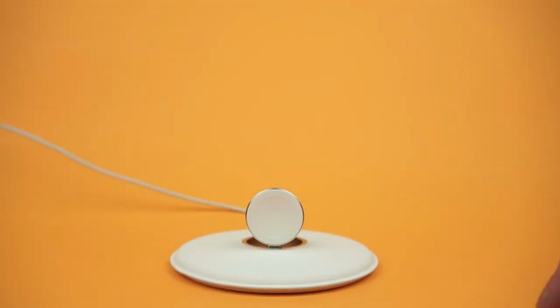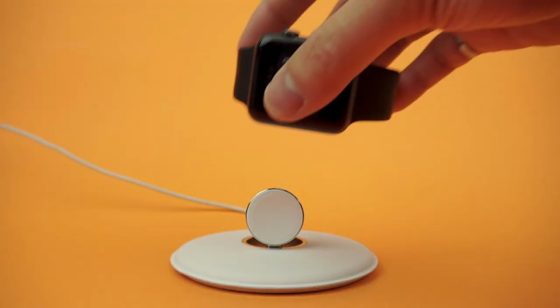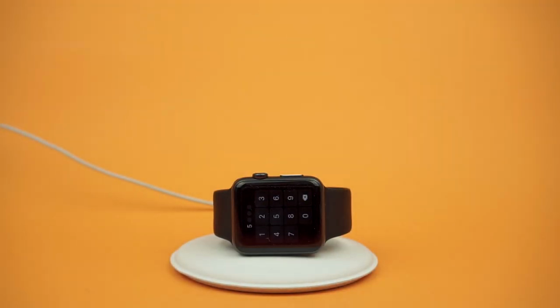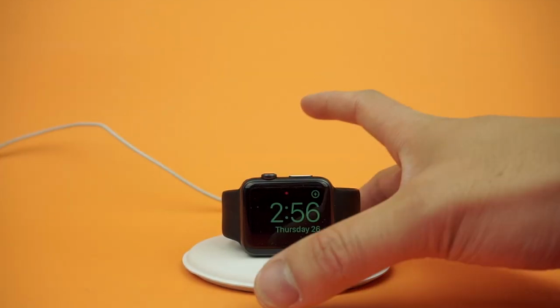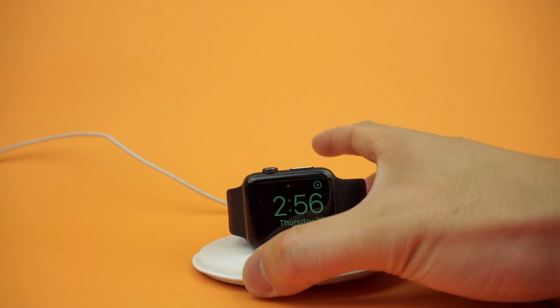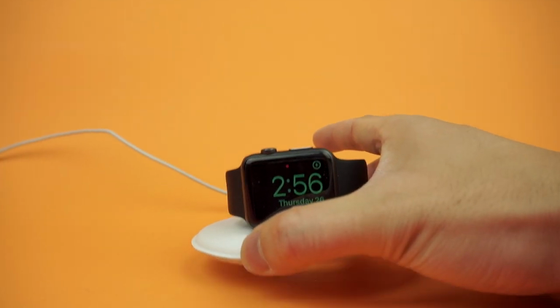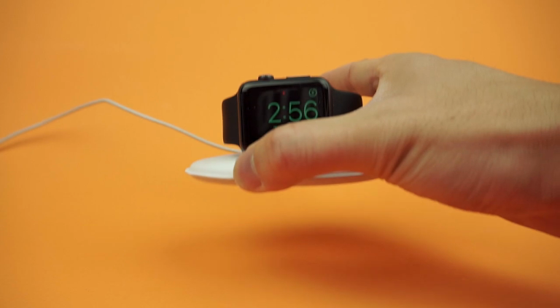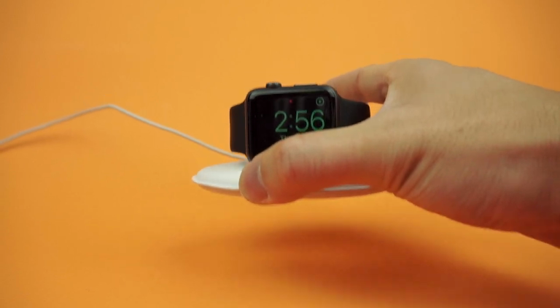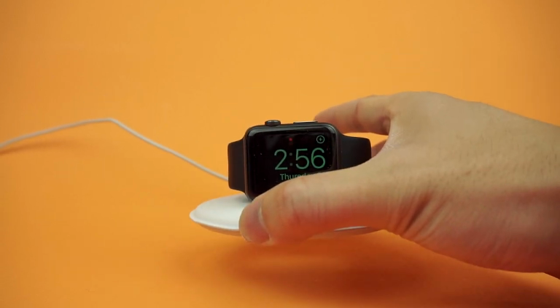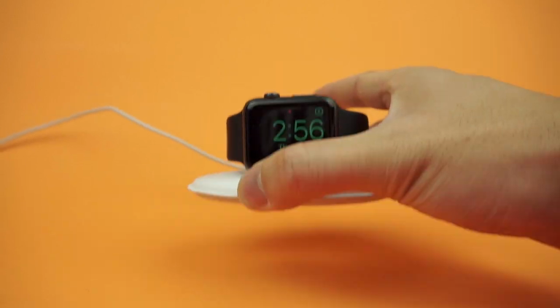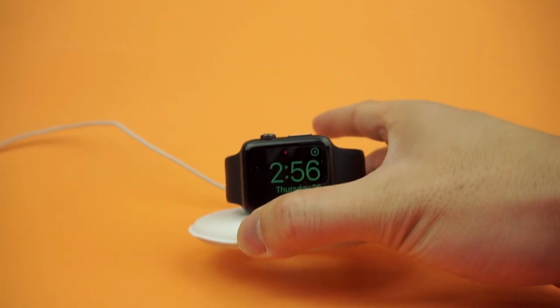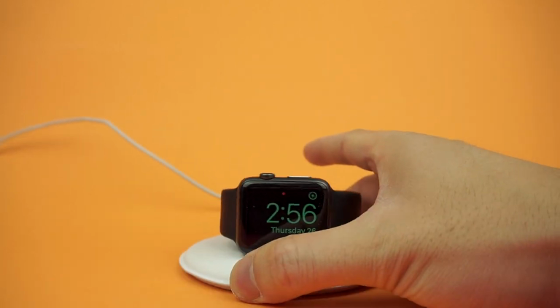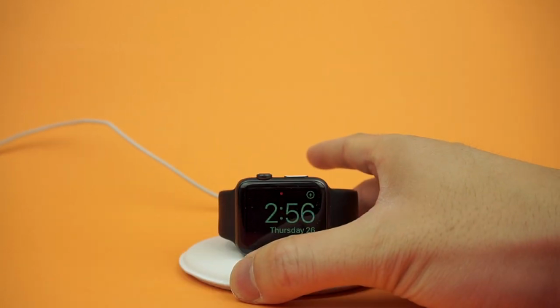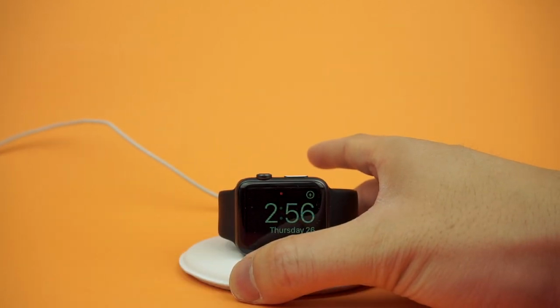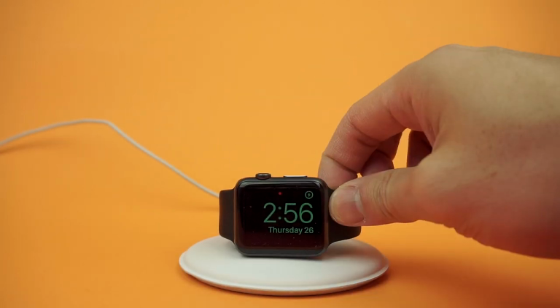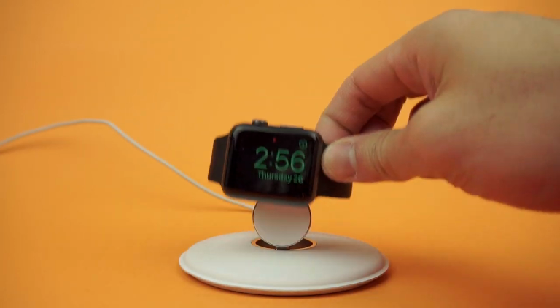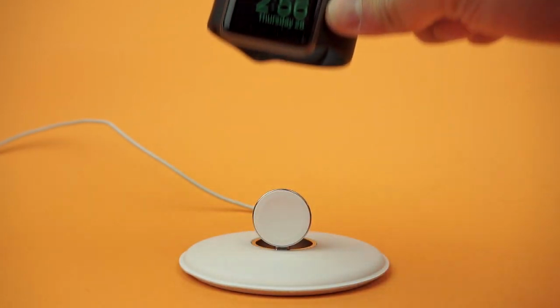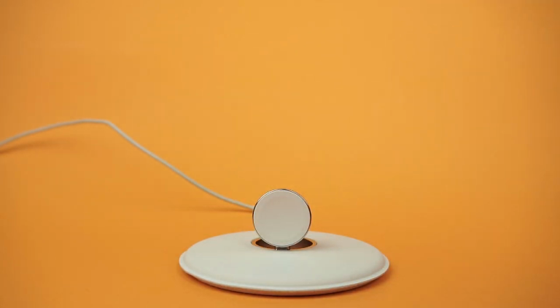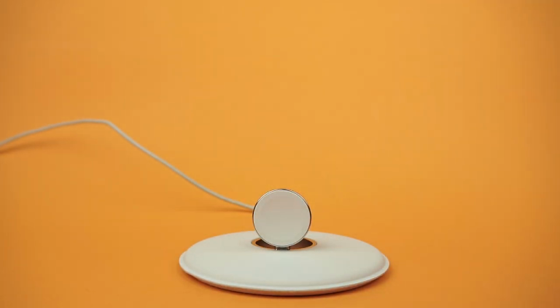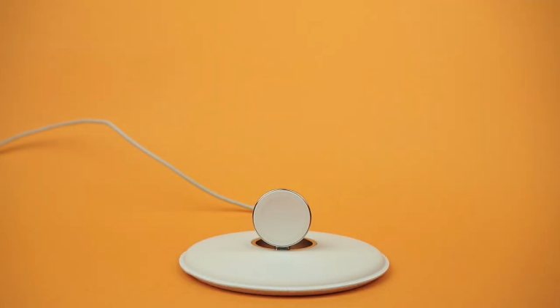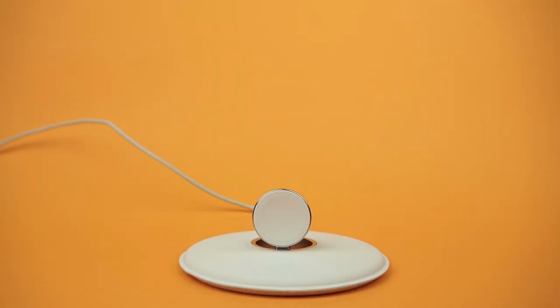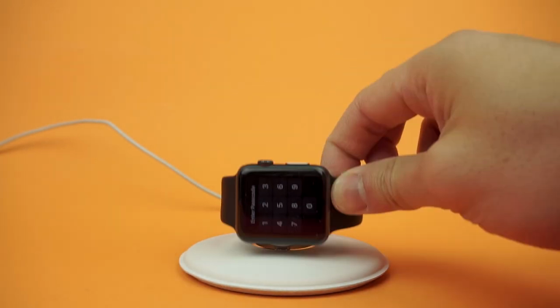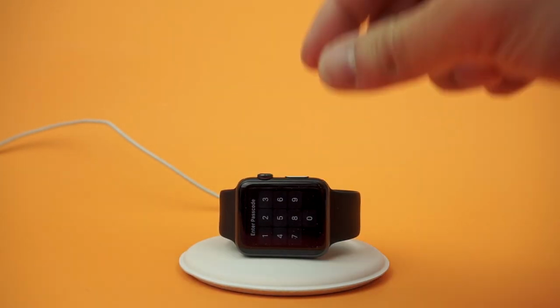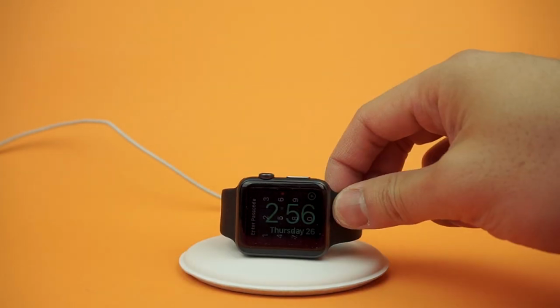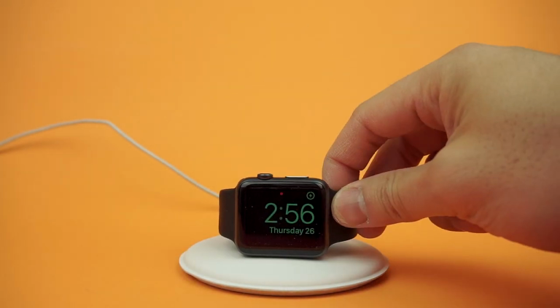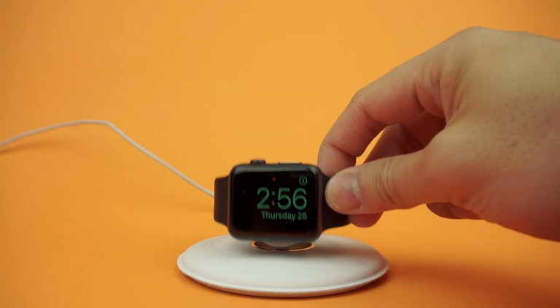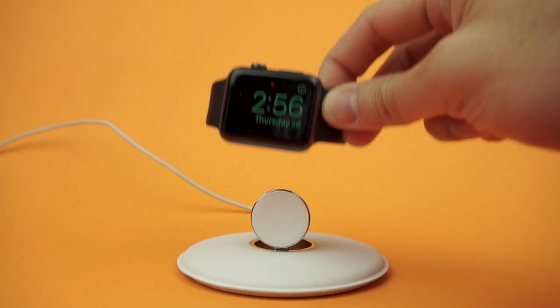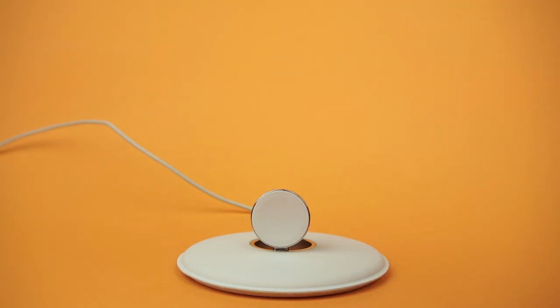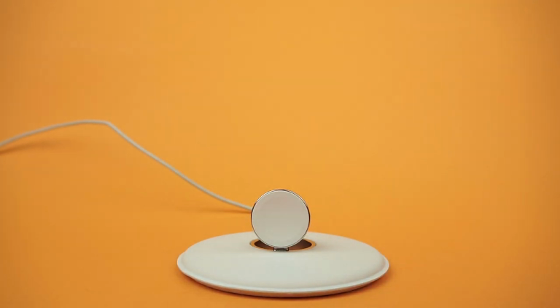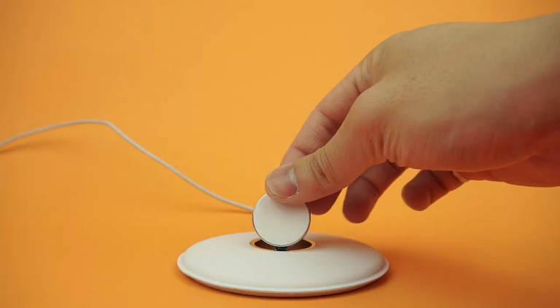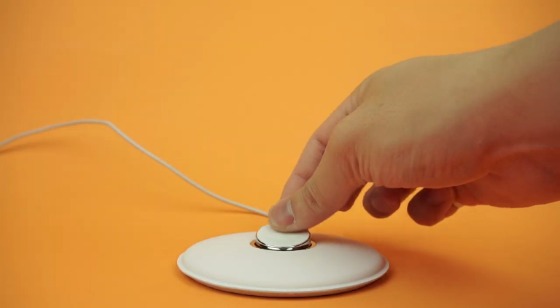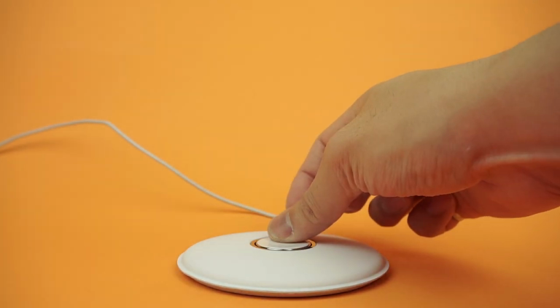Apple has also added some weight to the dock, which really helps when taking your watch off without worrying about it flying off the table.